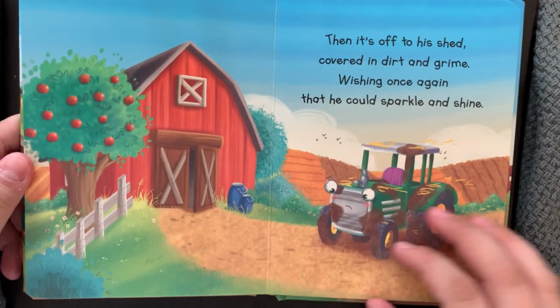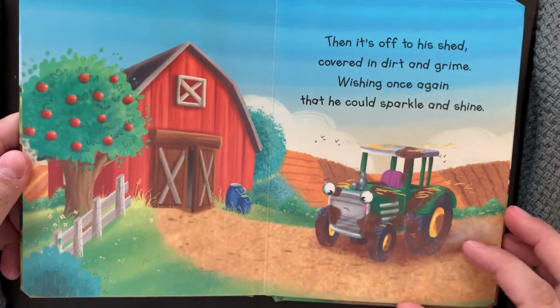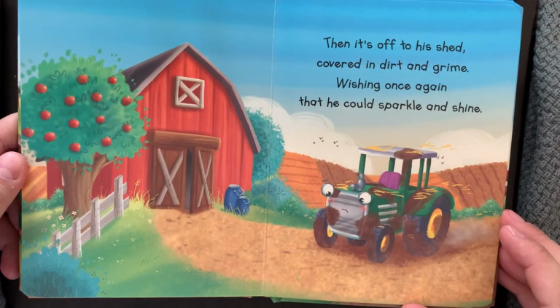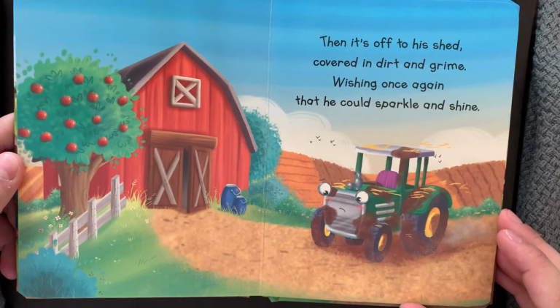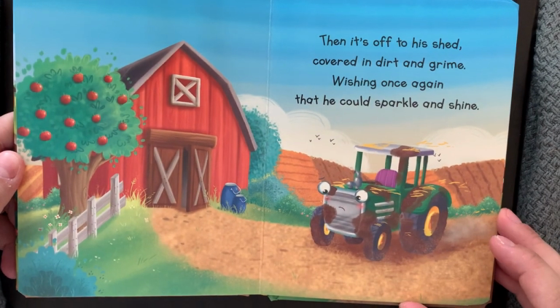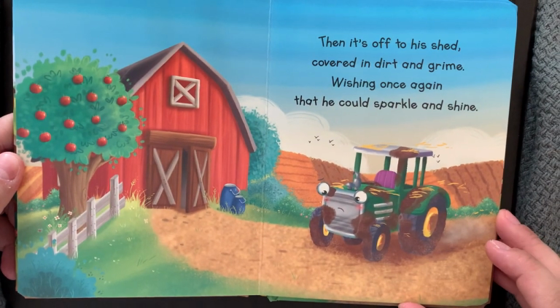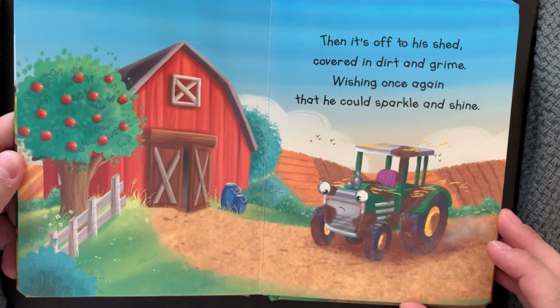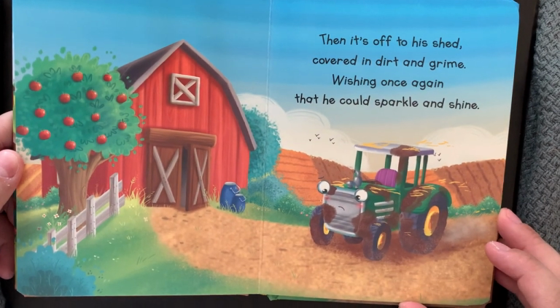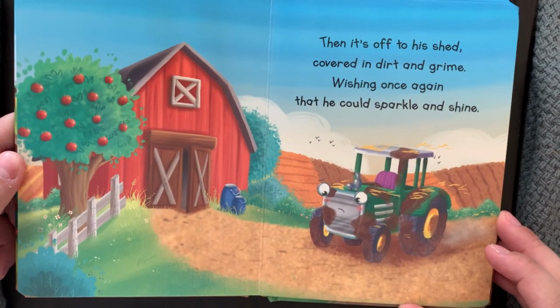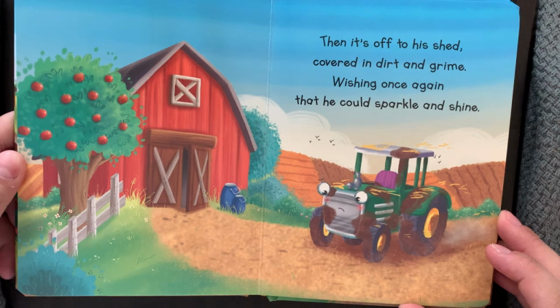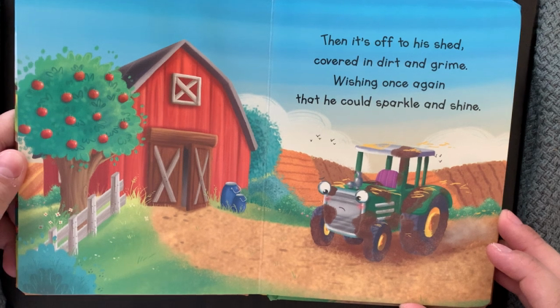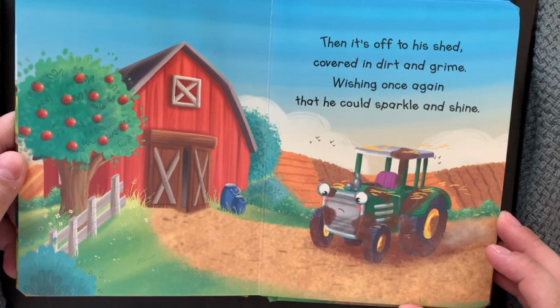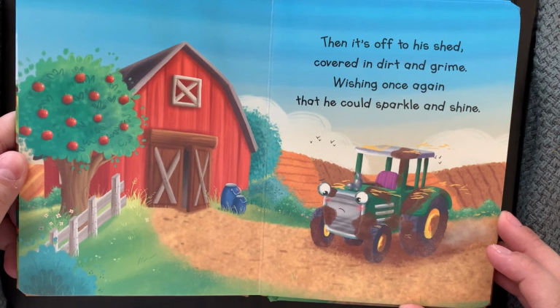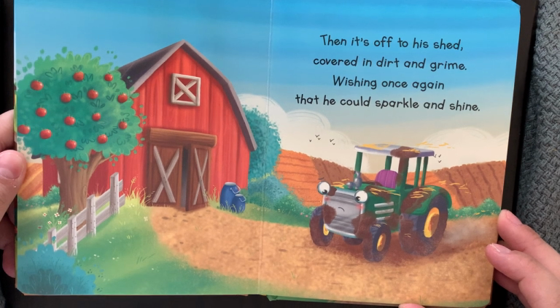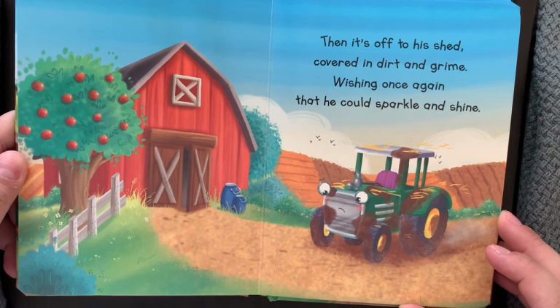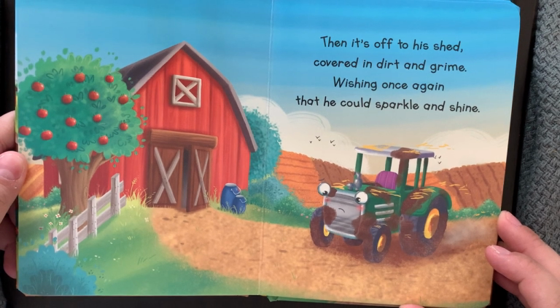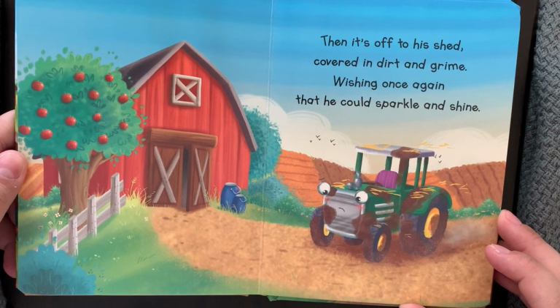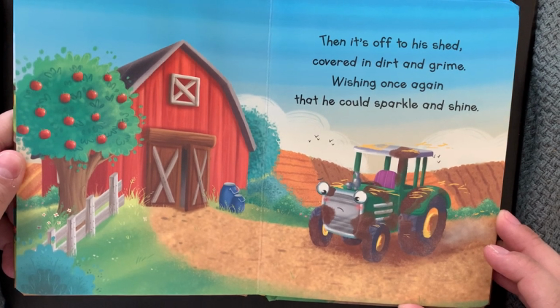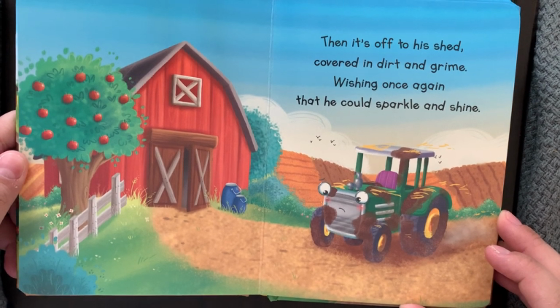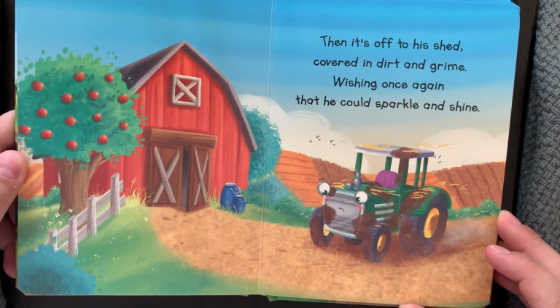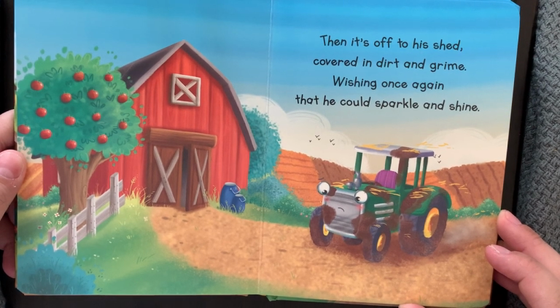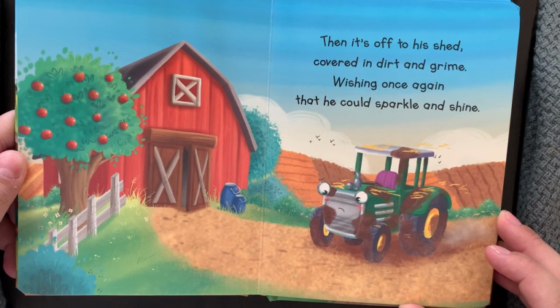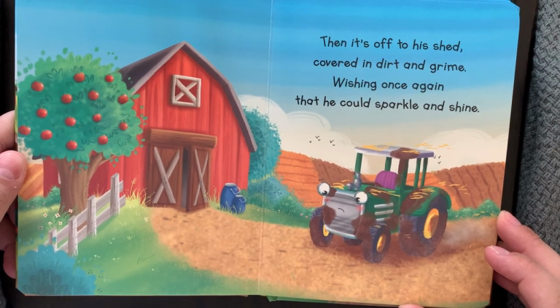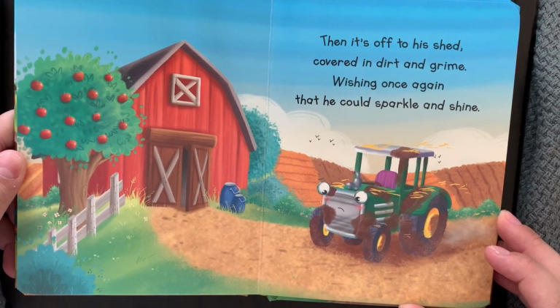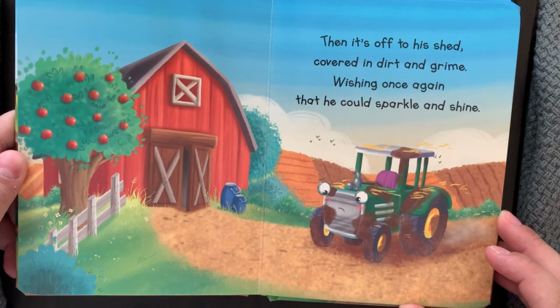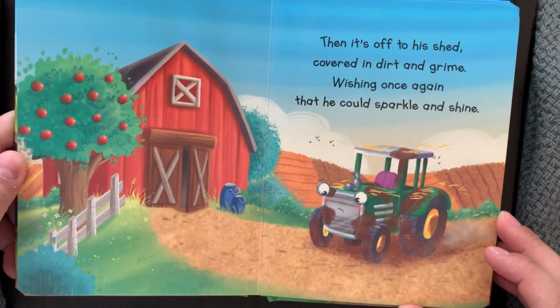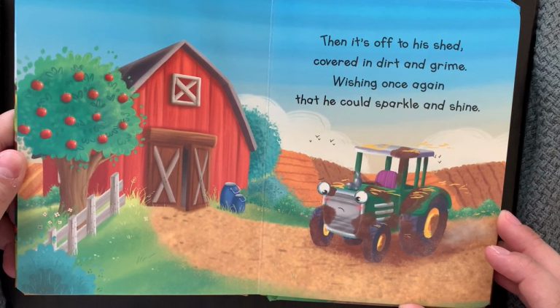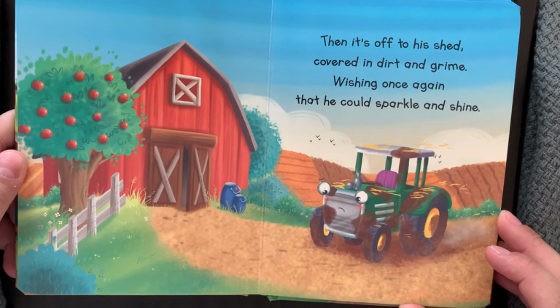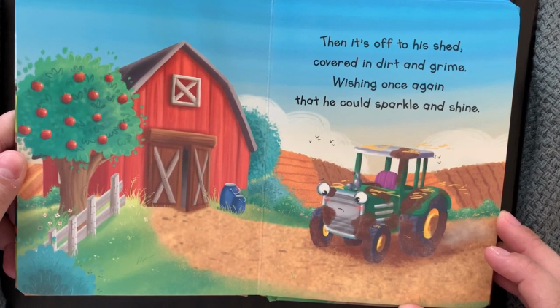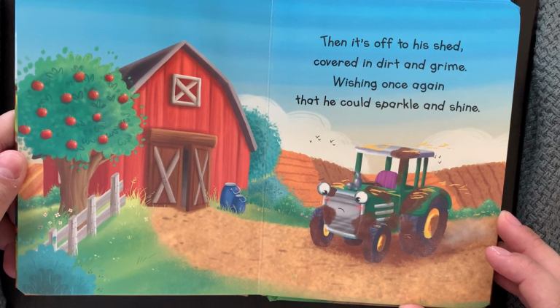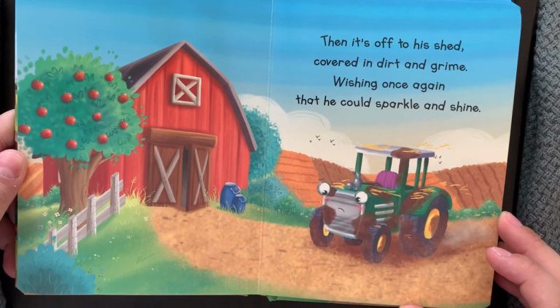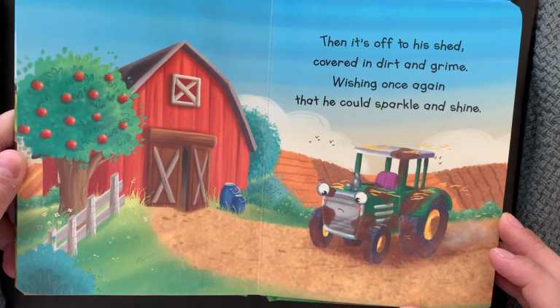Then it's off to his shed, covered in dirt and grime, wishing once again that he could sparkle and shine.